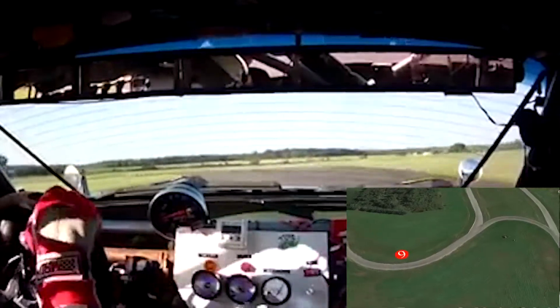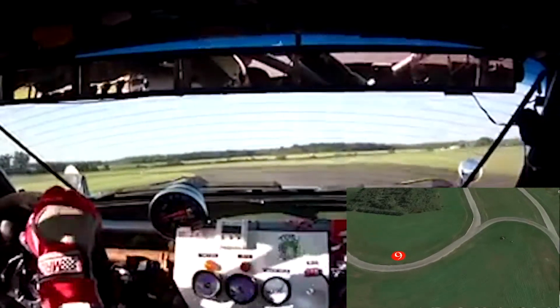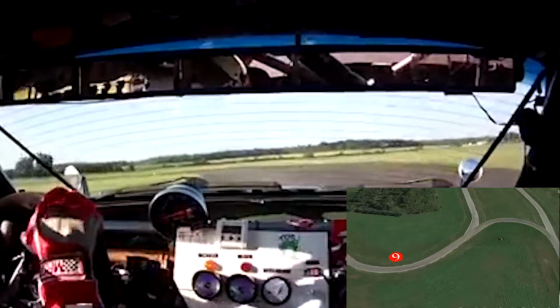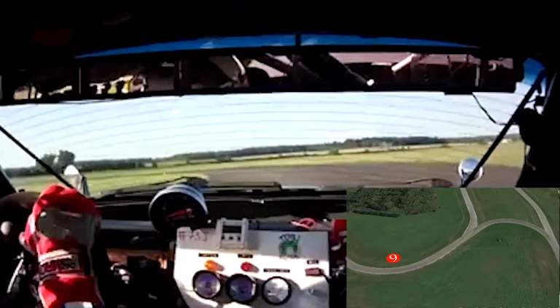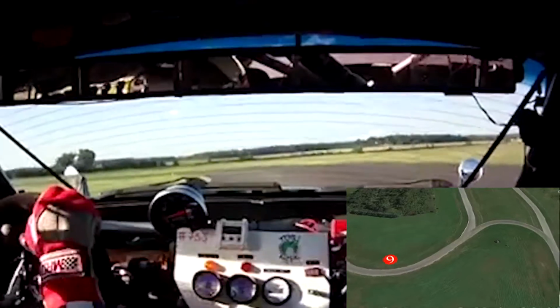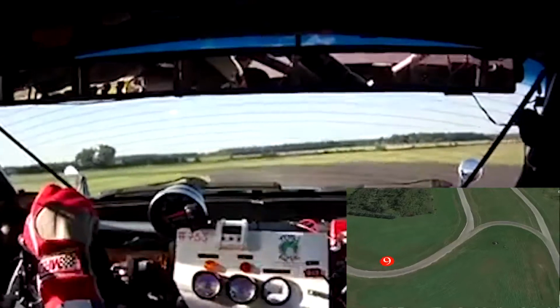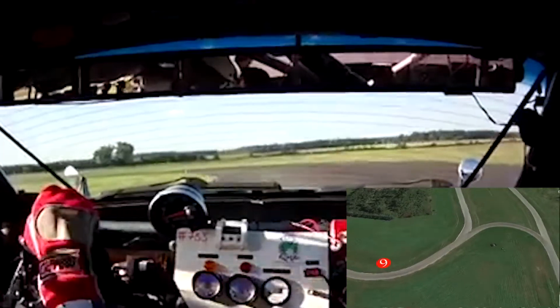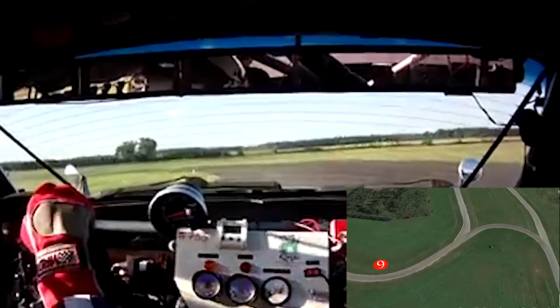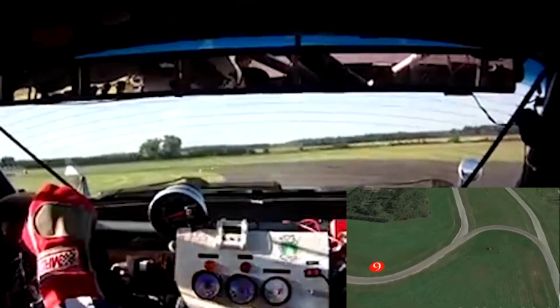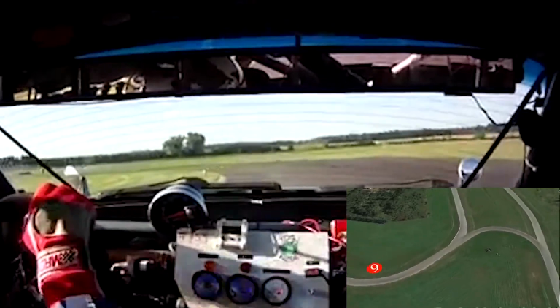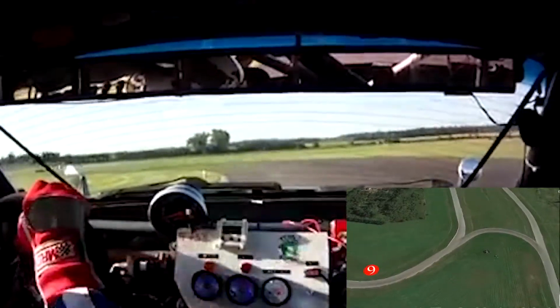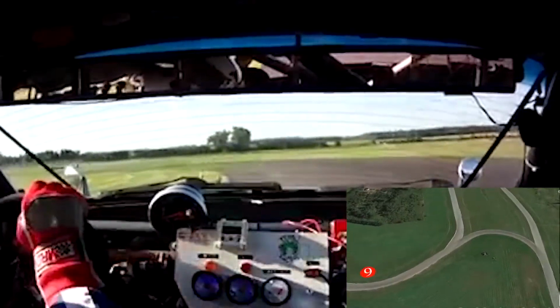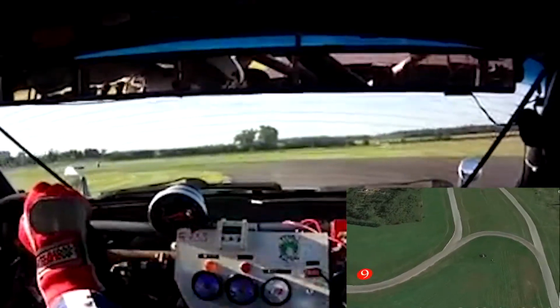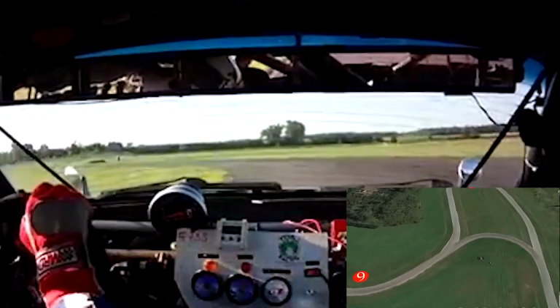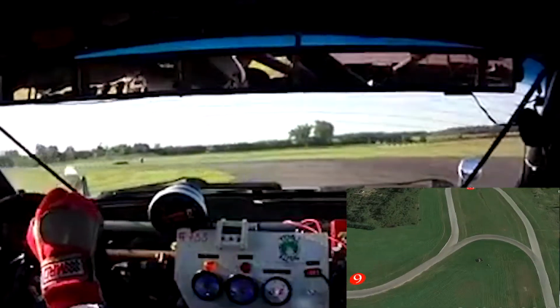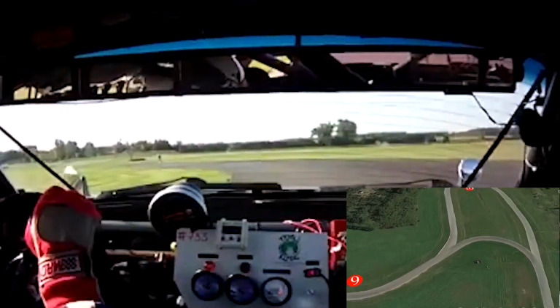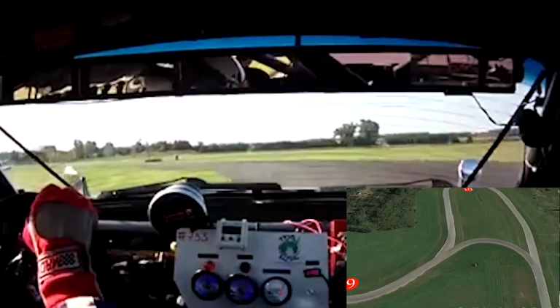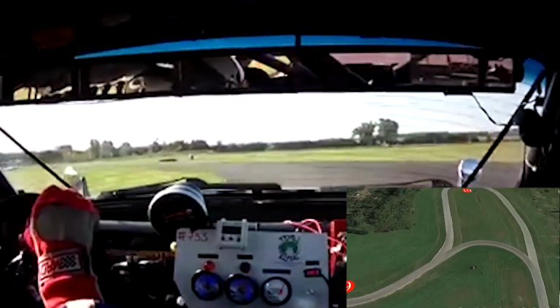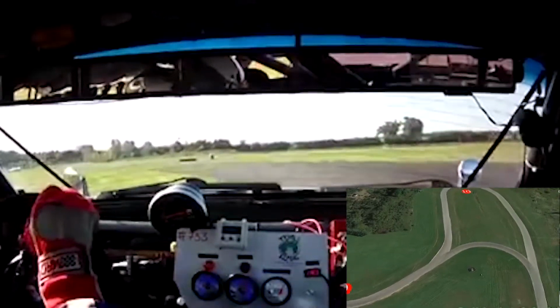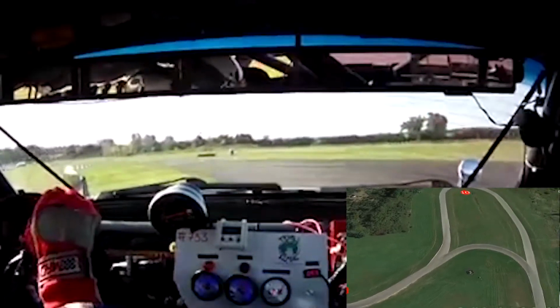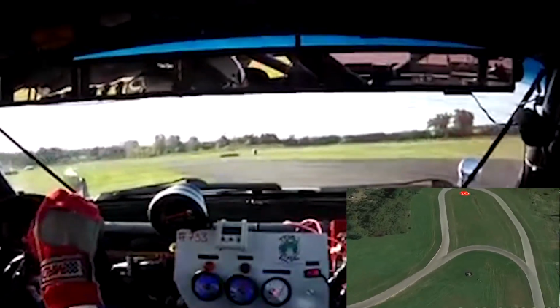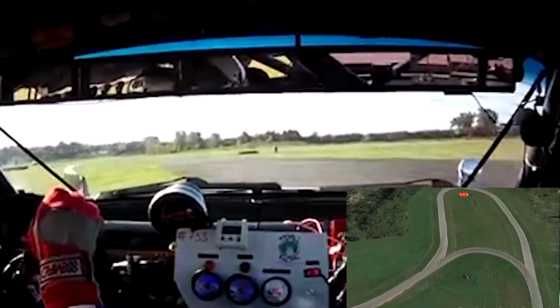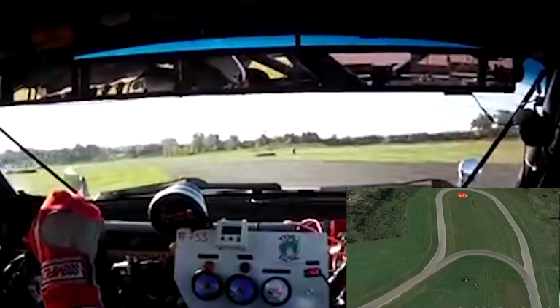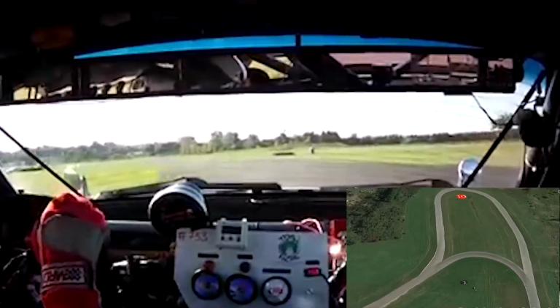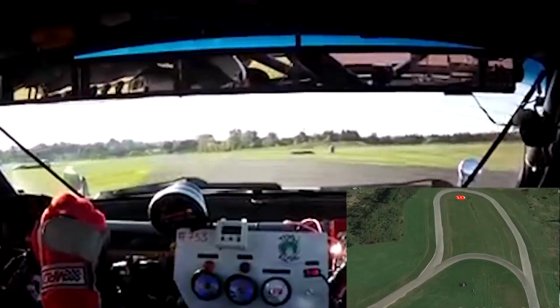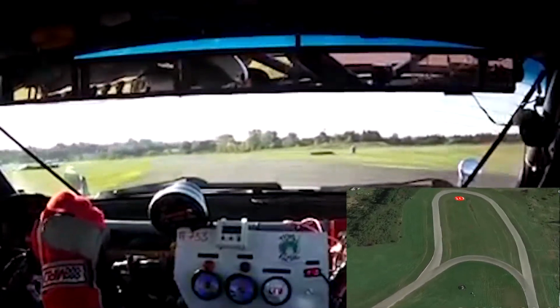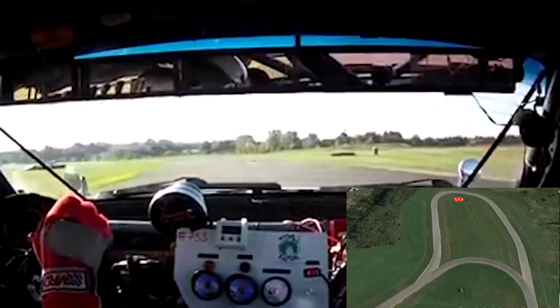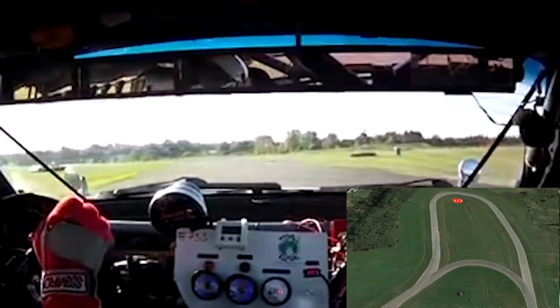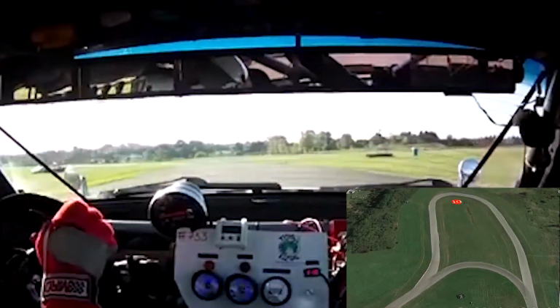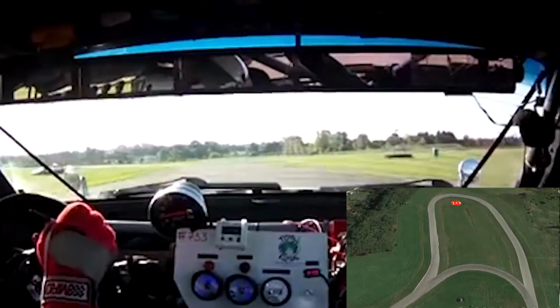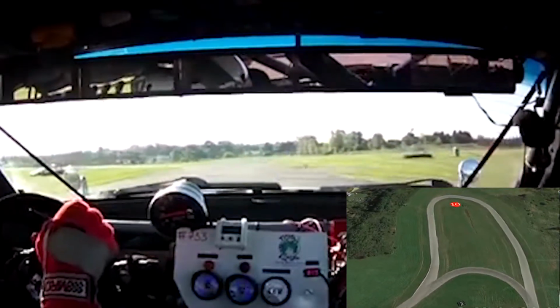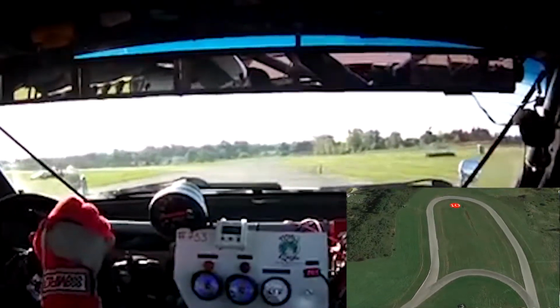A real tire grinder is turn eight, but it's the setup for the most enjoyable part of the racetrack, turn nine, a fast-sweeping left-hander.